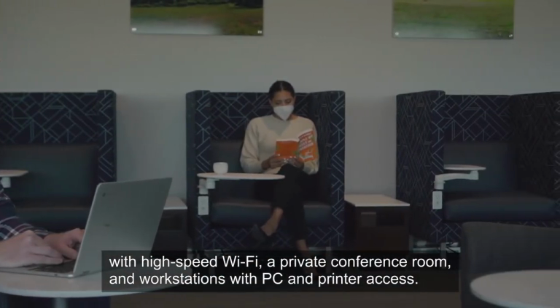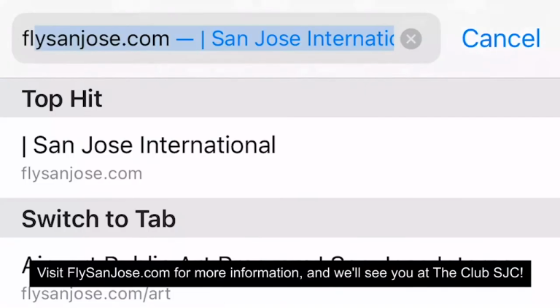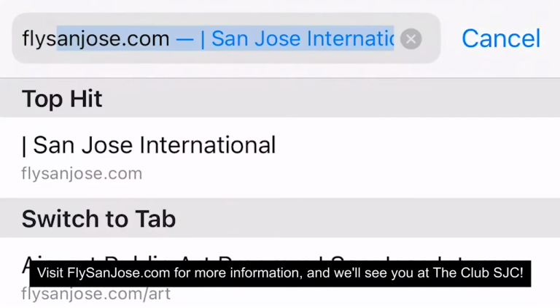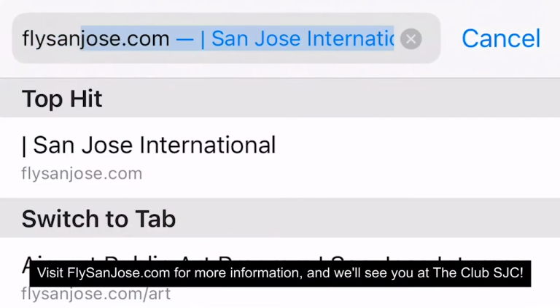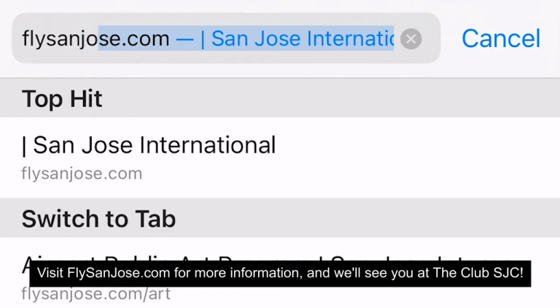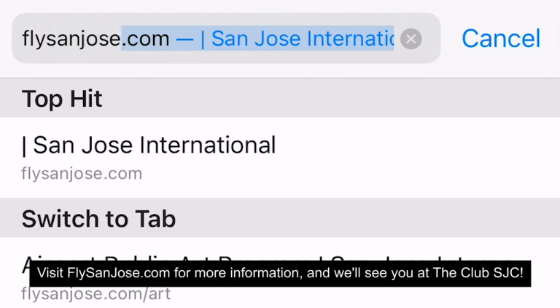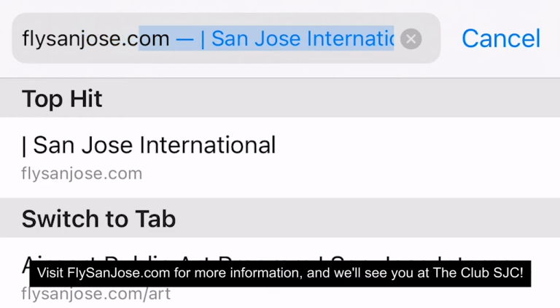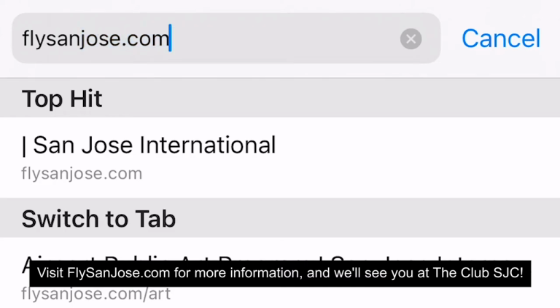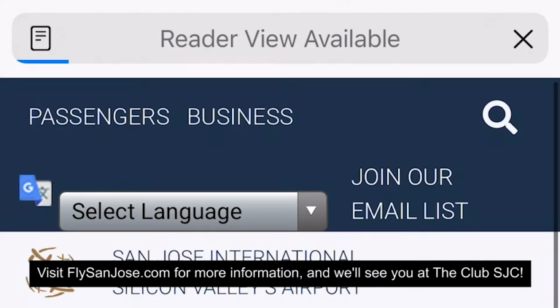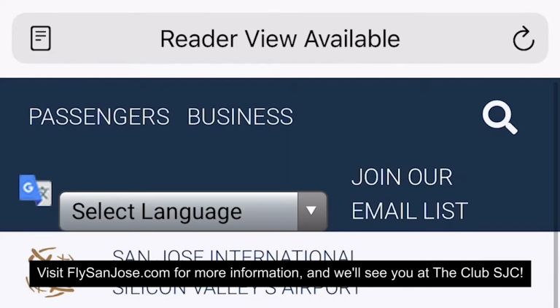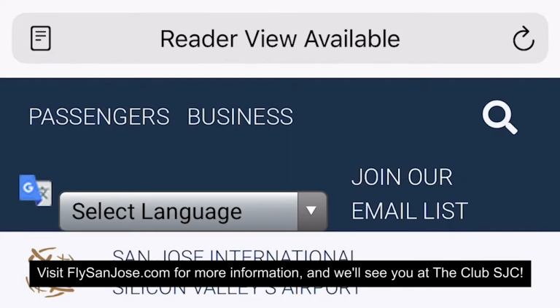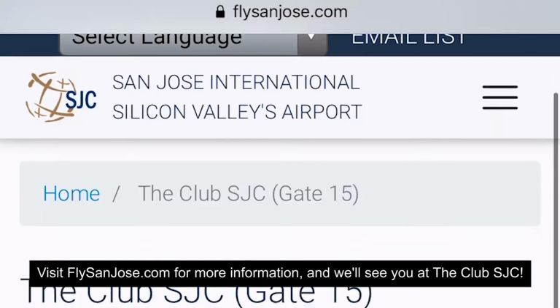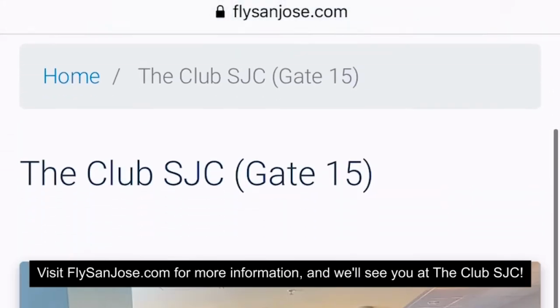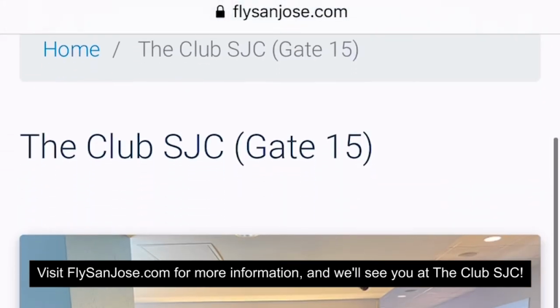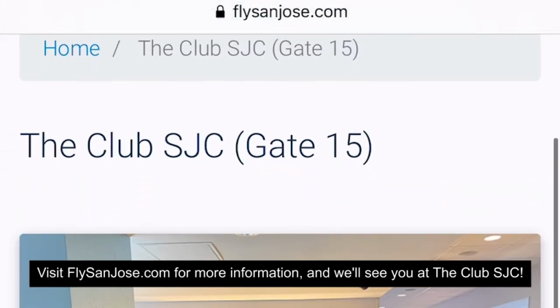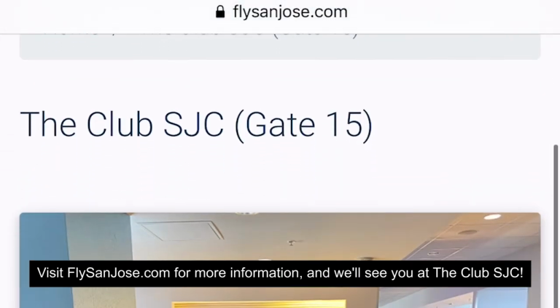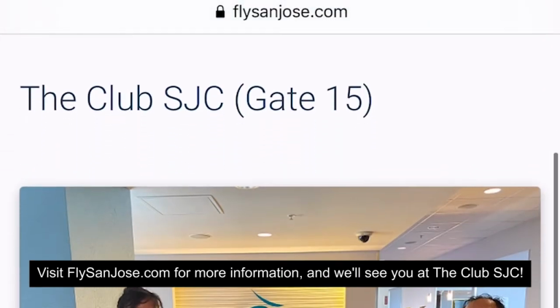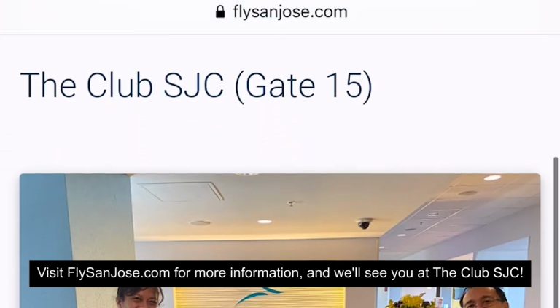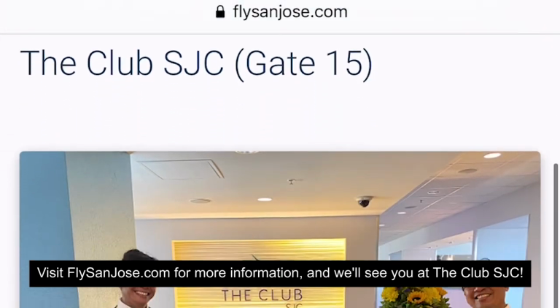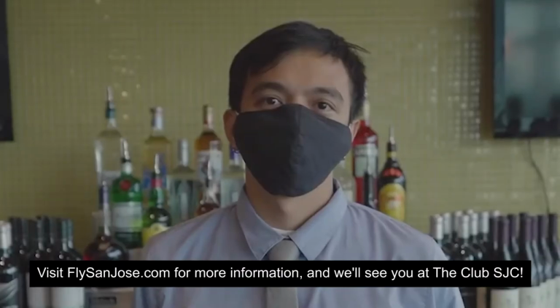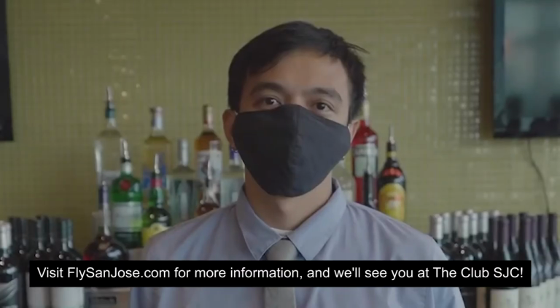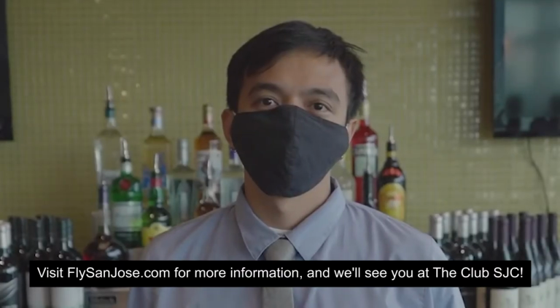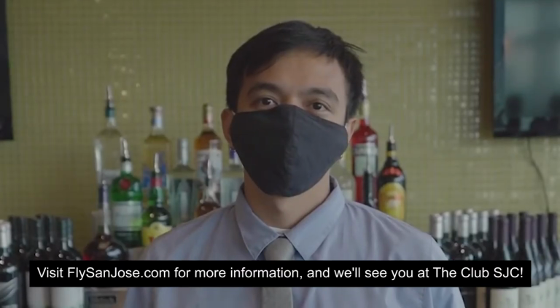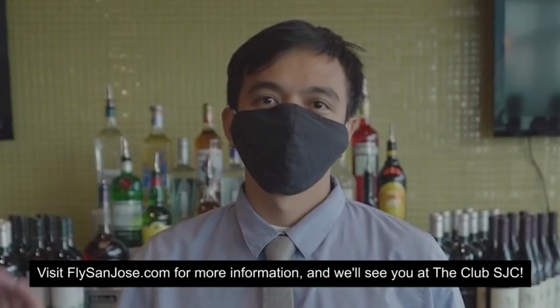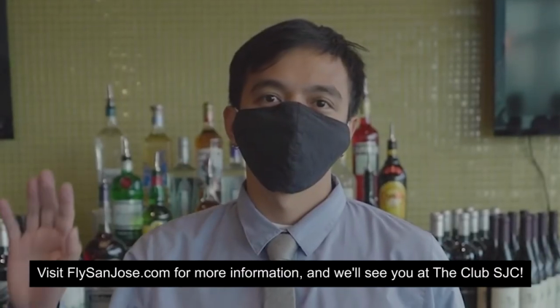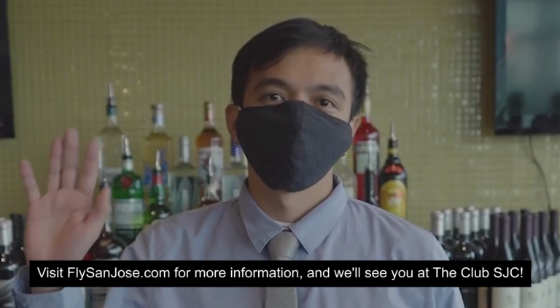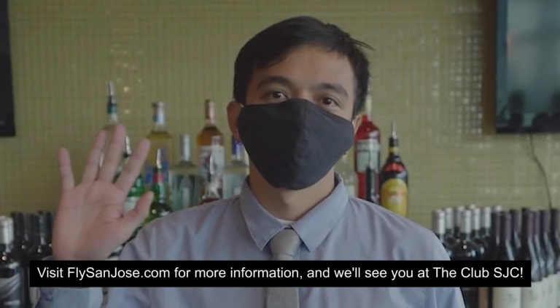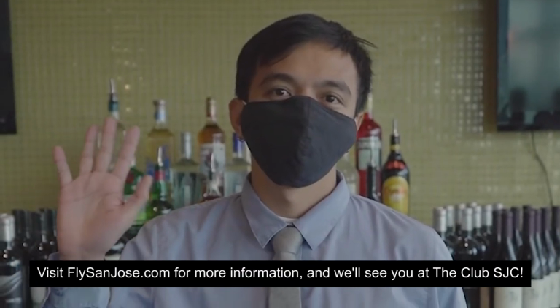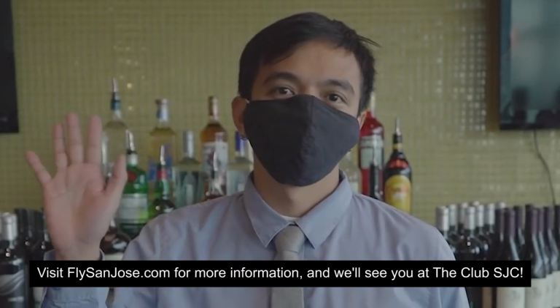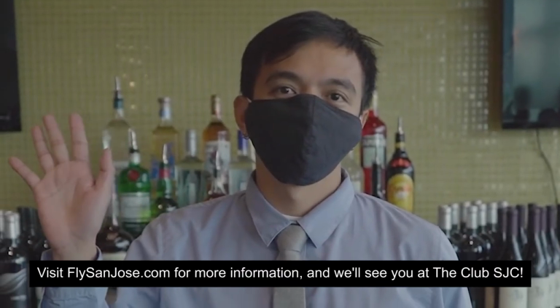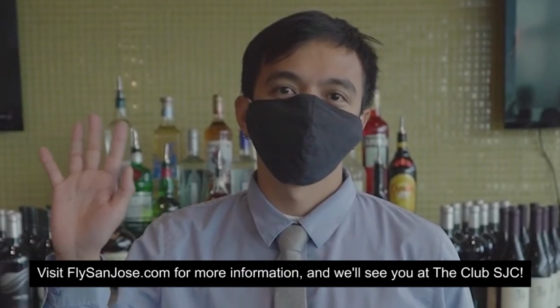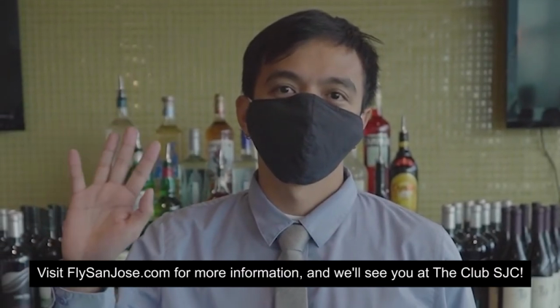Visit FlySanJose.com for more information, and we'll see you at the Club SJC!